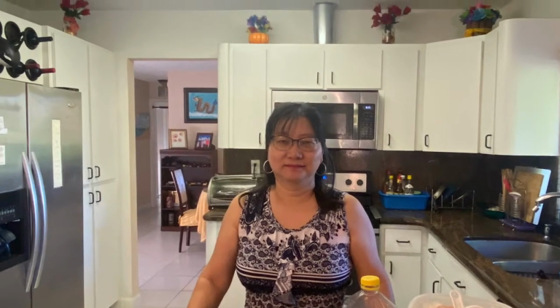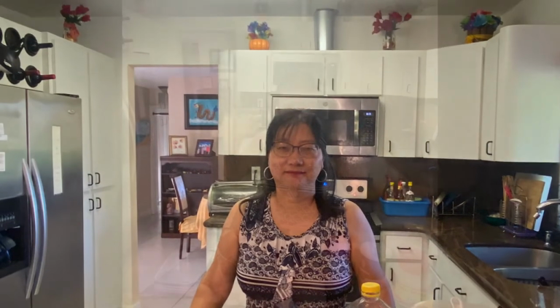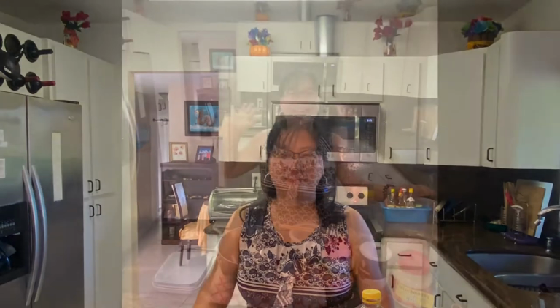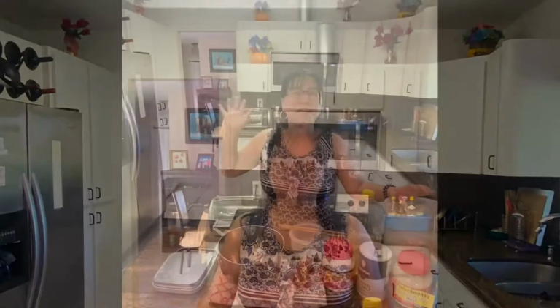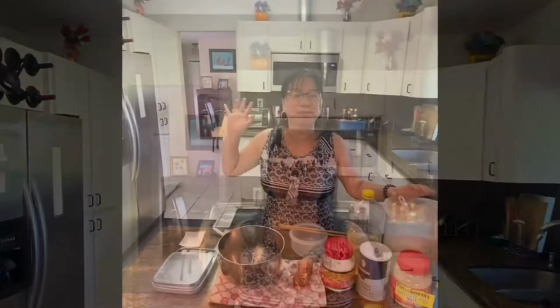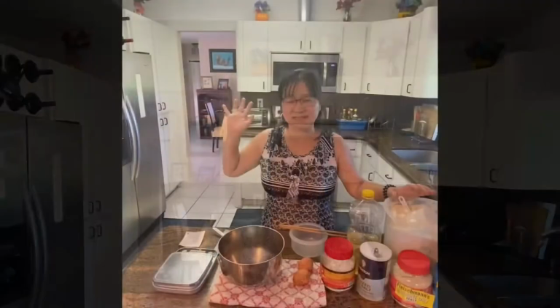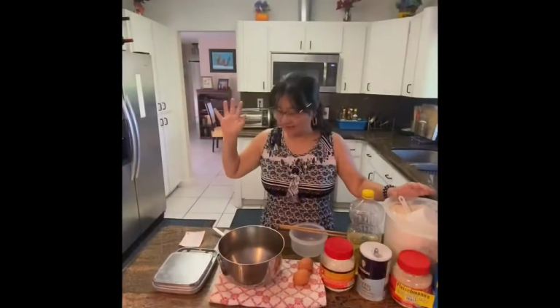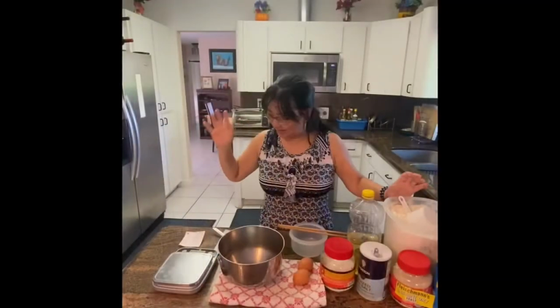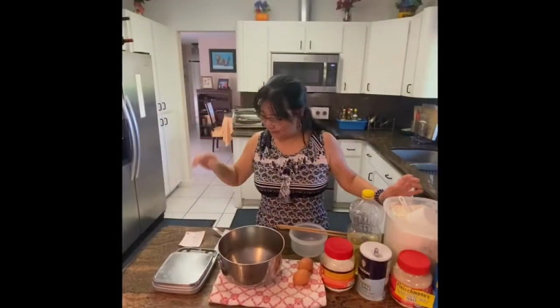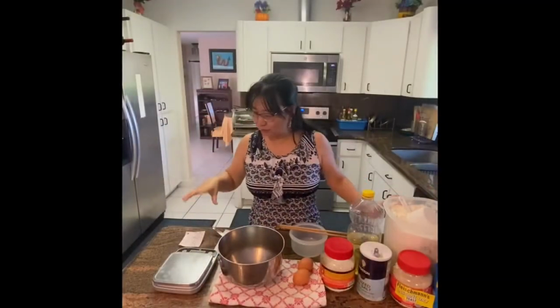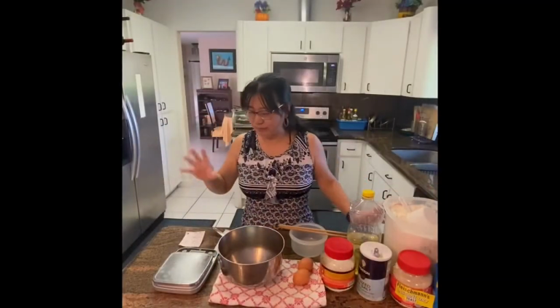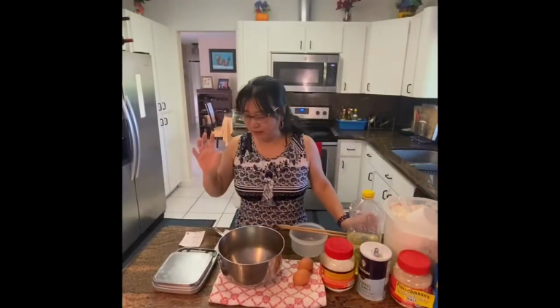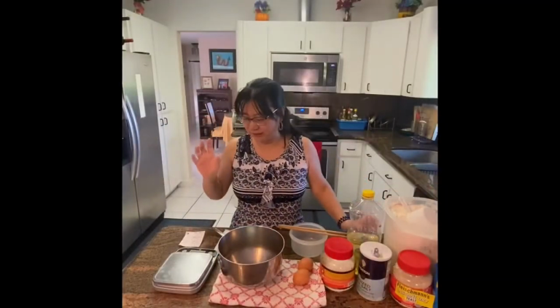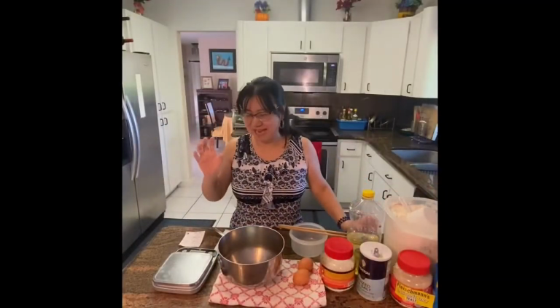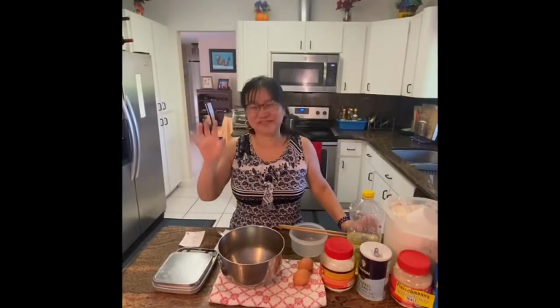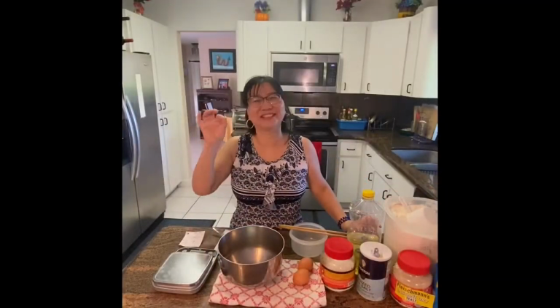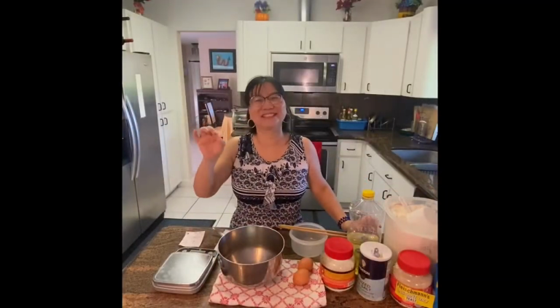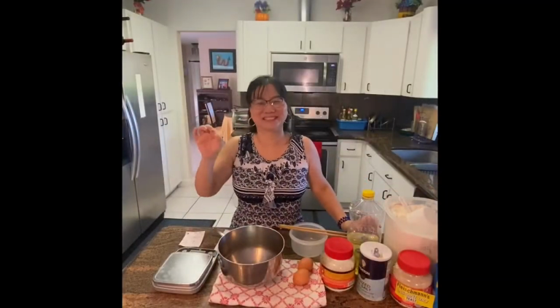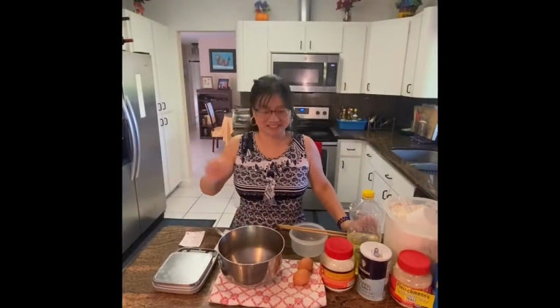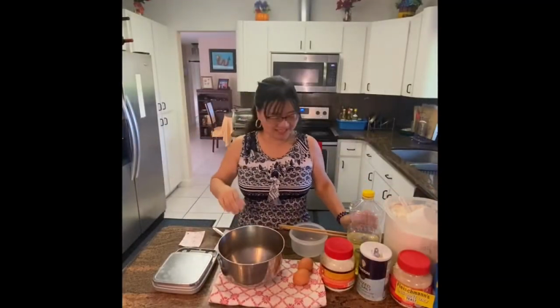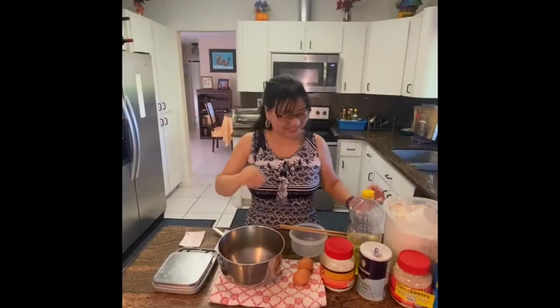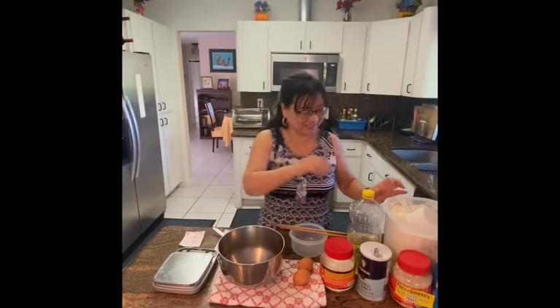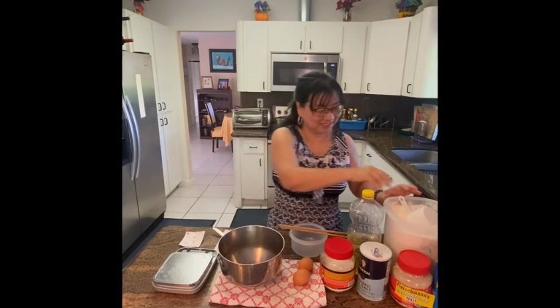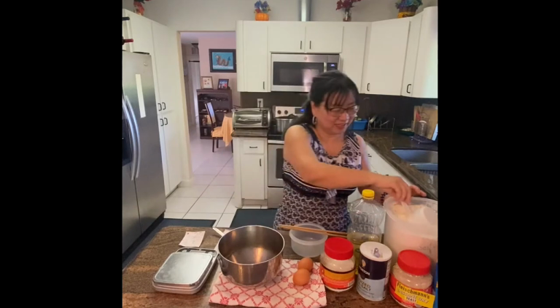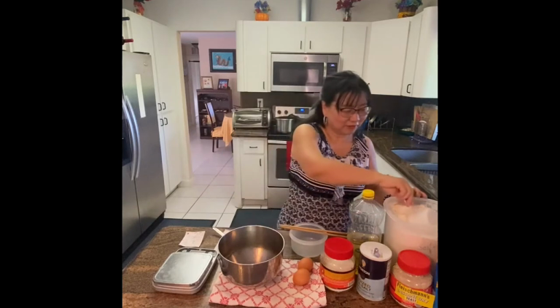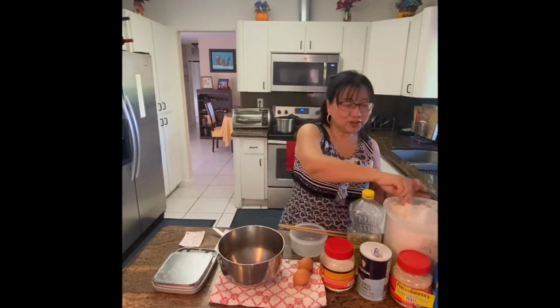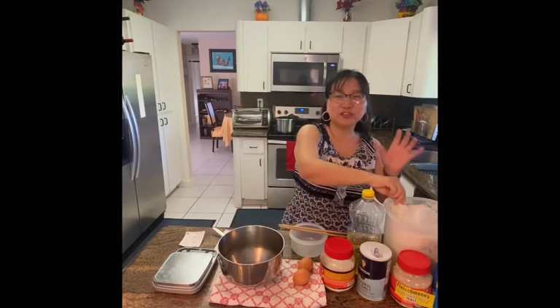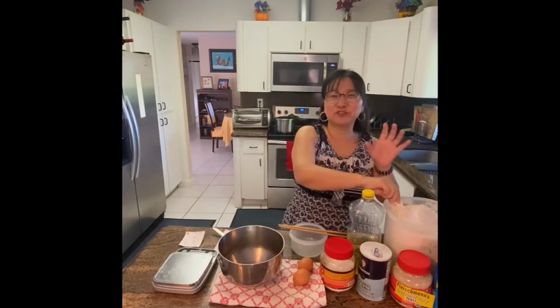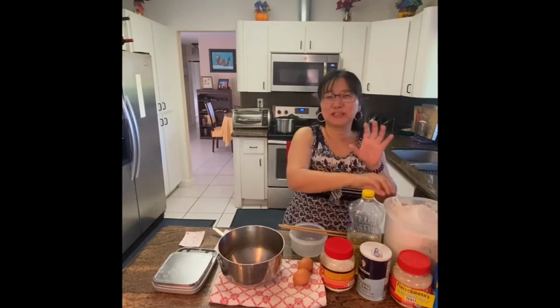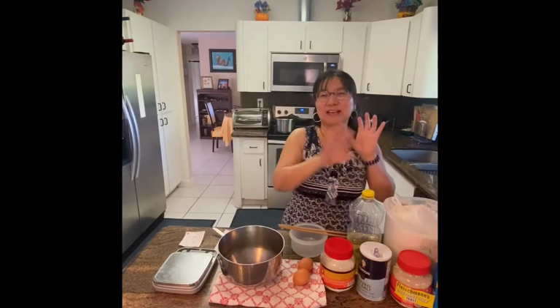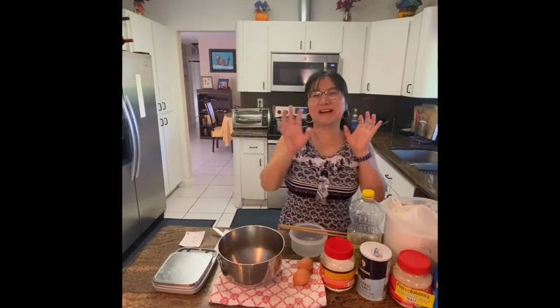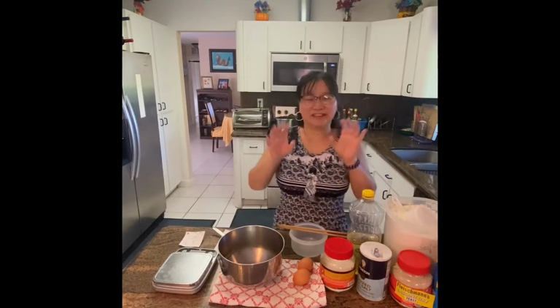Hi, I'm Nancy. I'm going to make elephant ears today. Very good food. I love it.